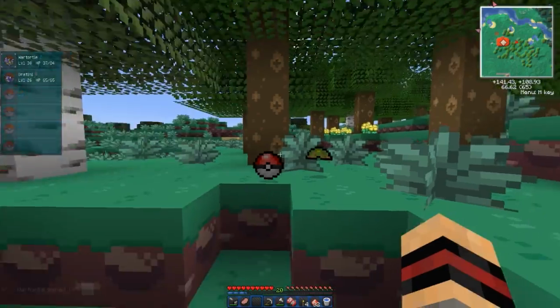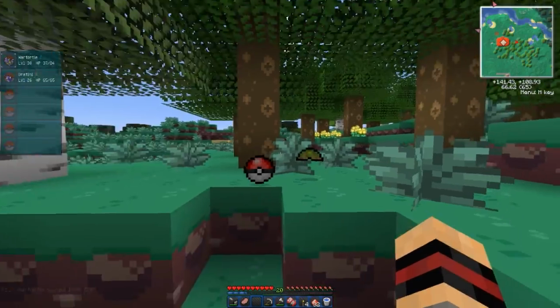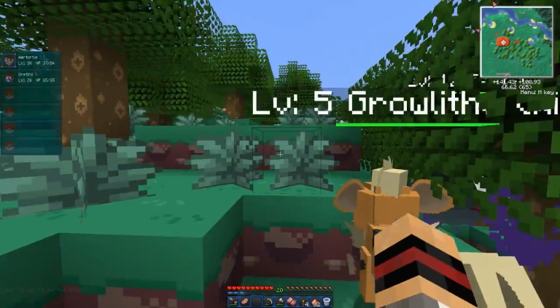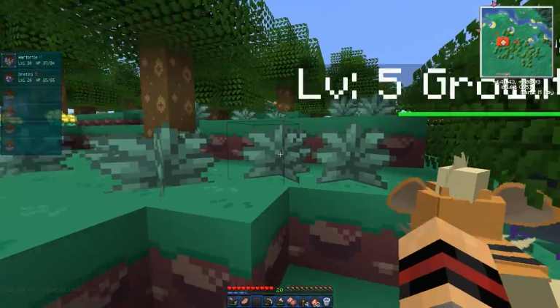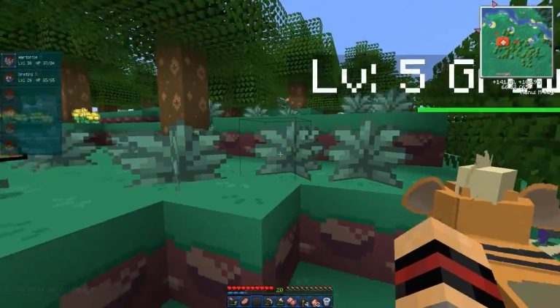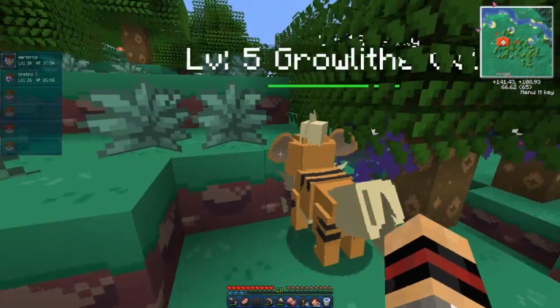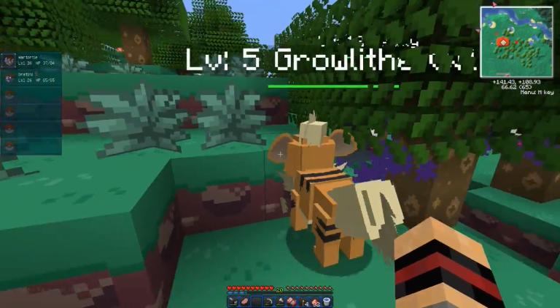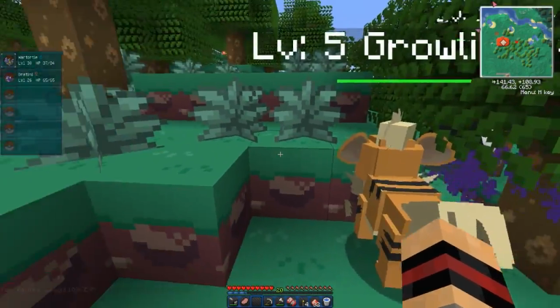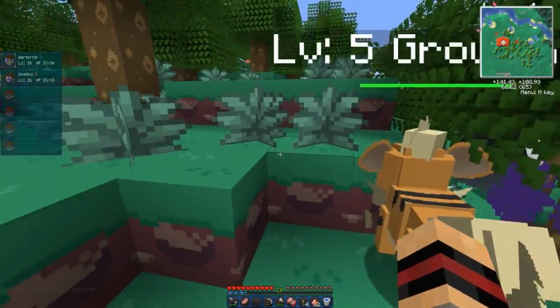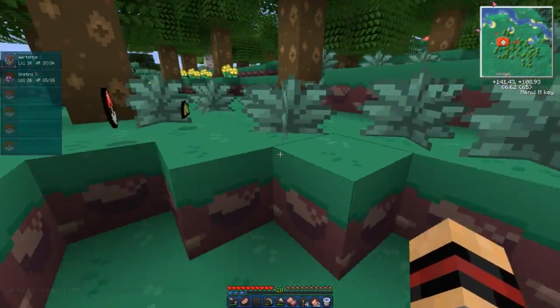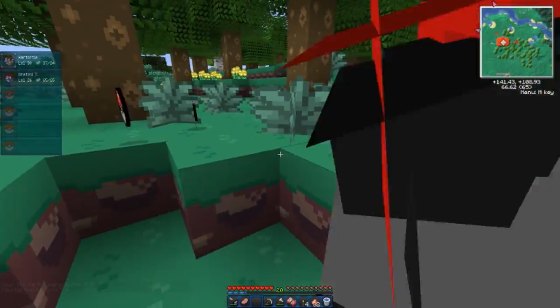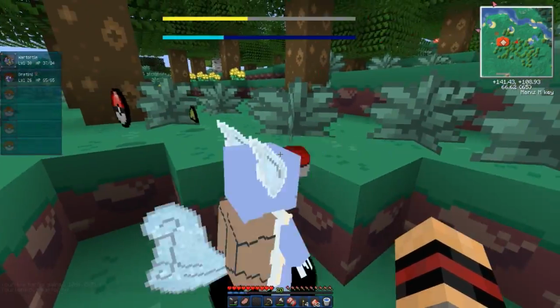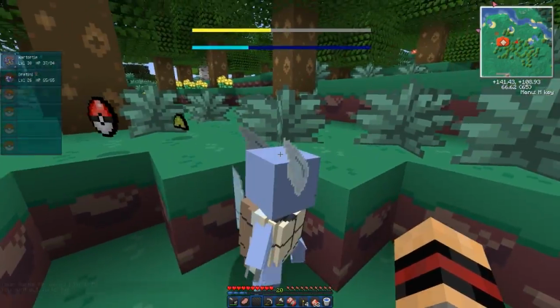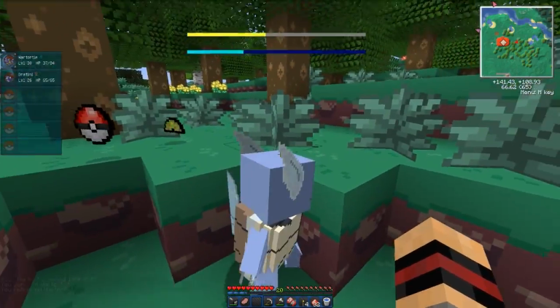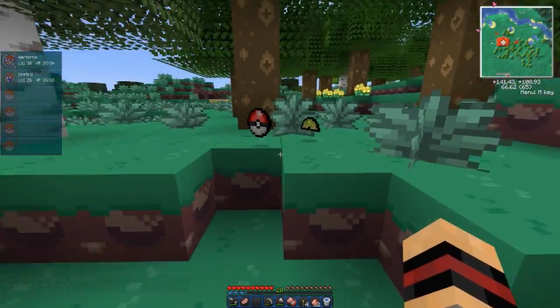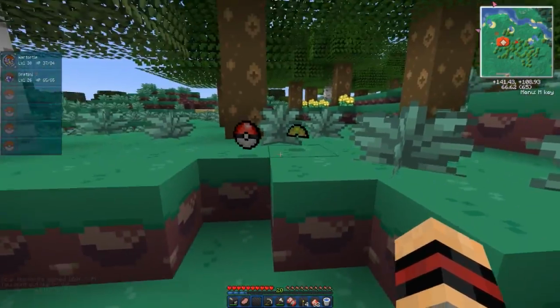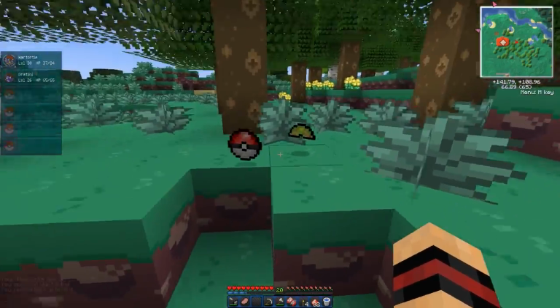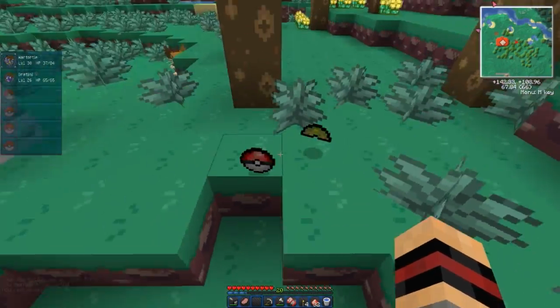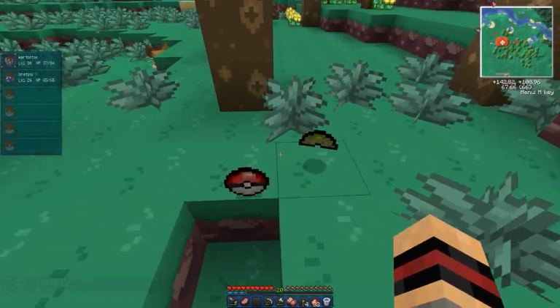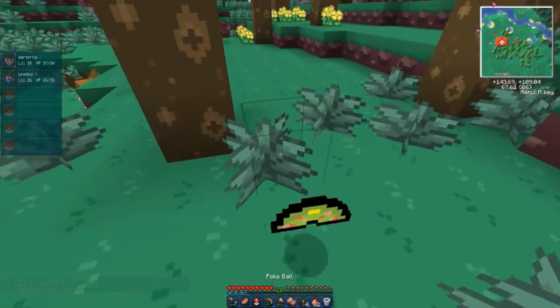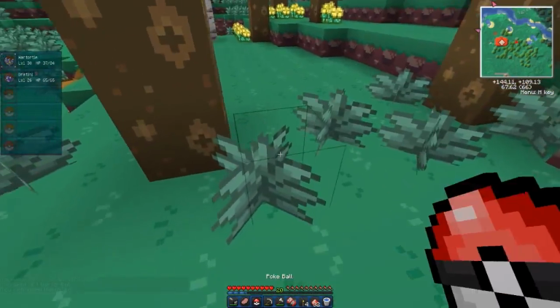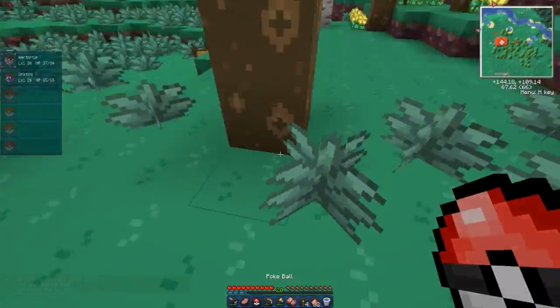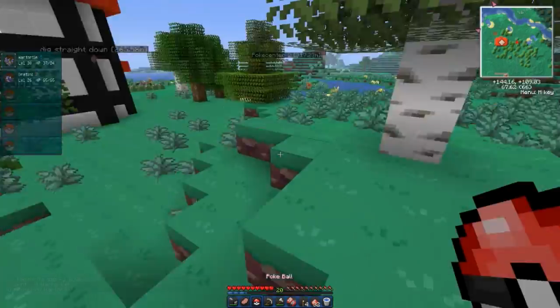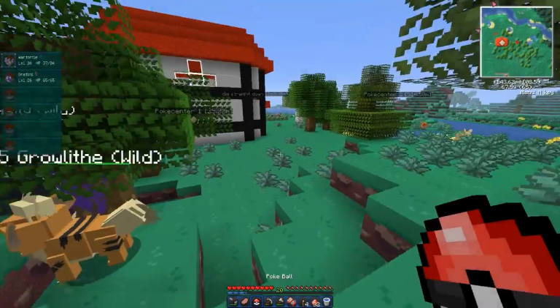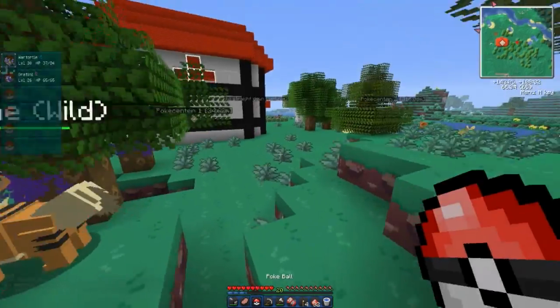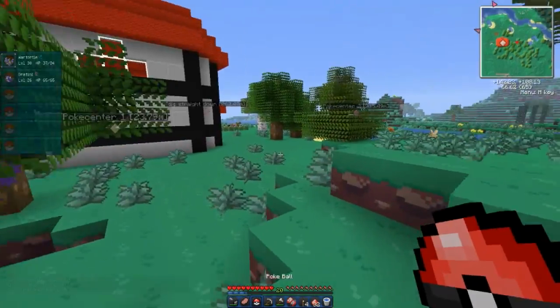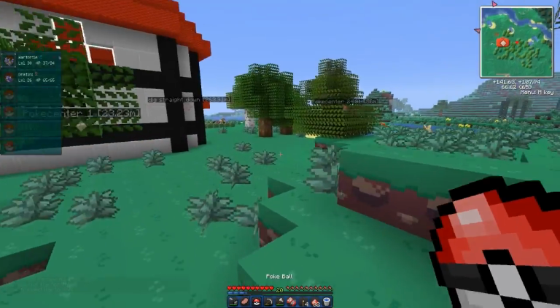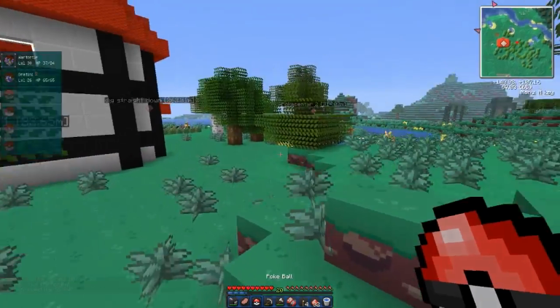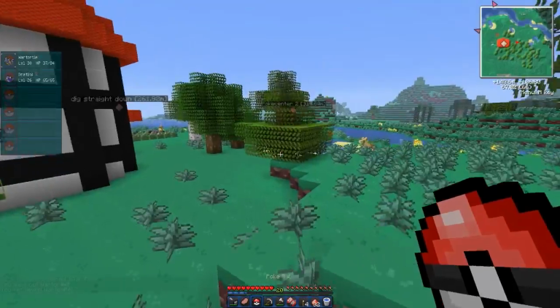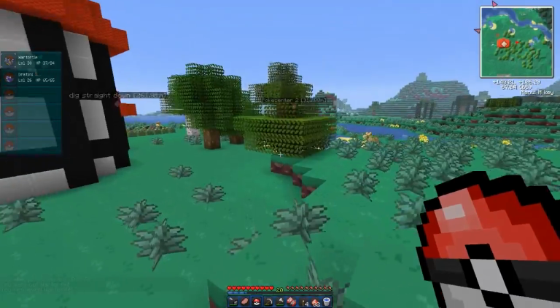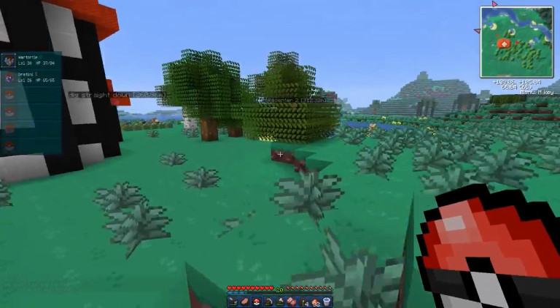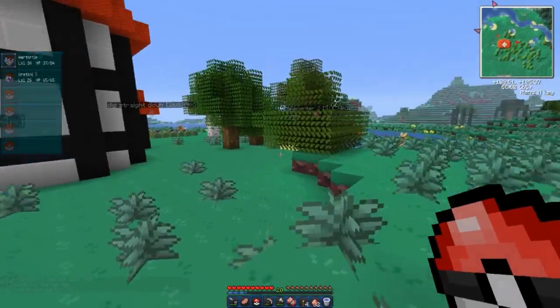Nice work — Water level 30! We got a Pokéball and a Friend Ball, which will work for catching an Eevee.